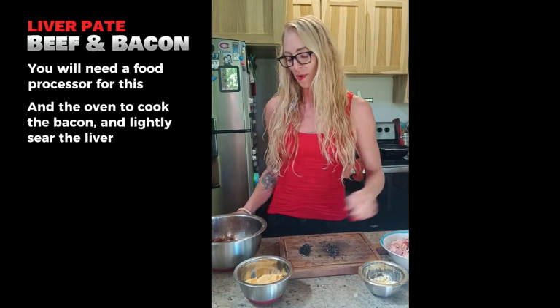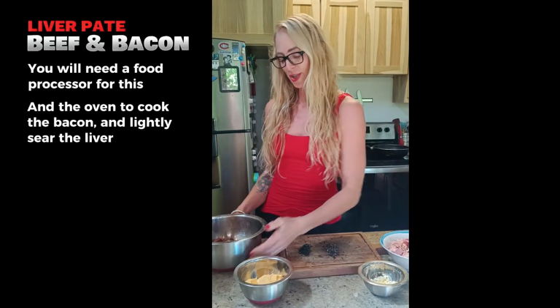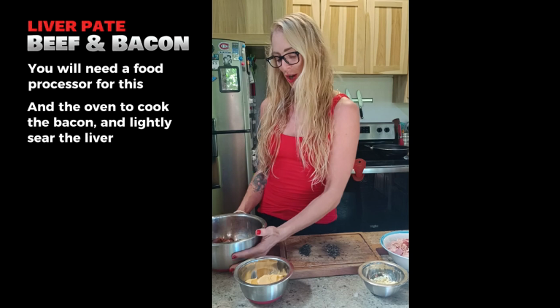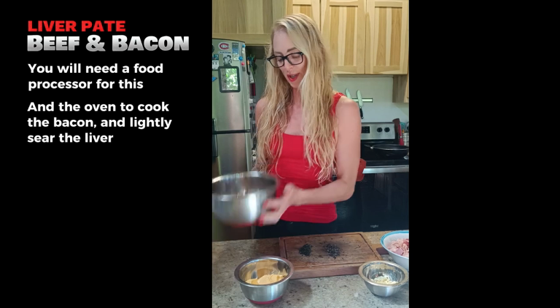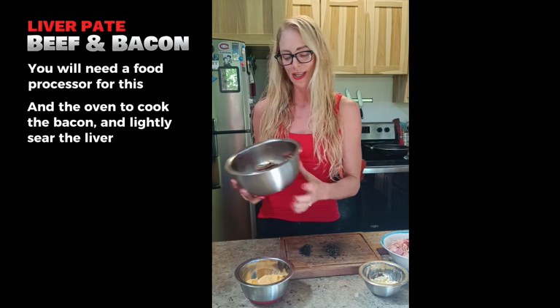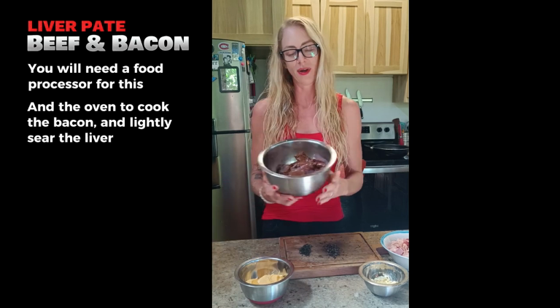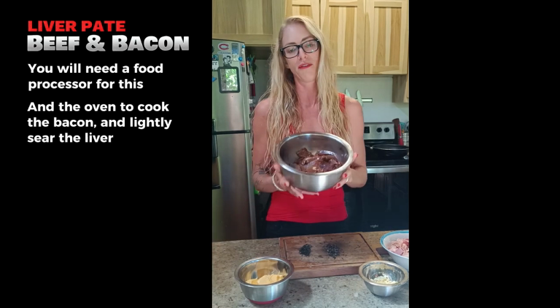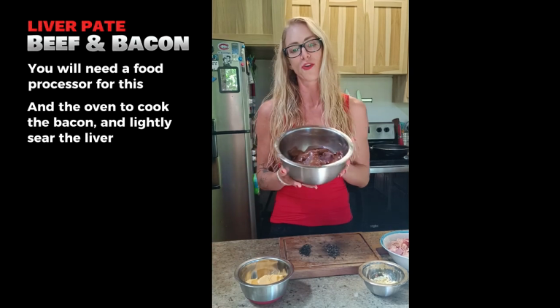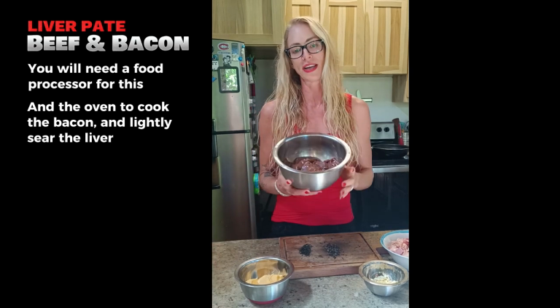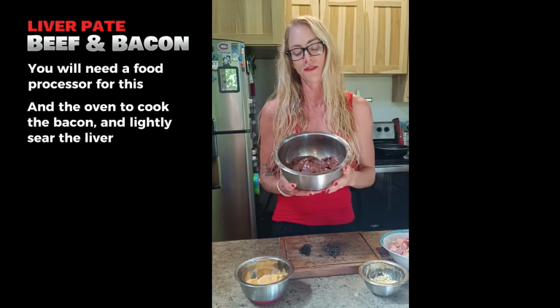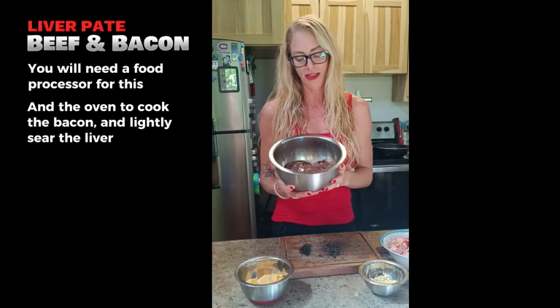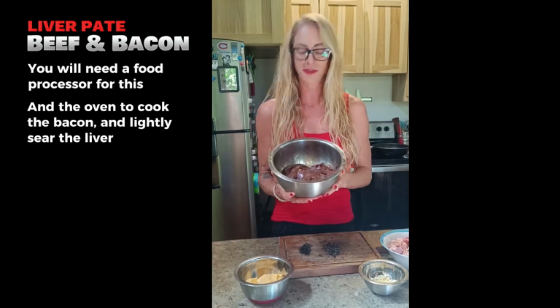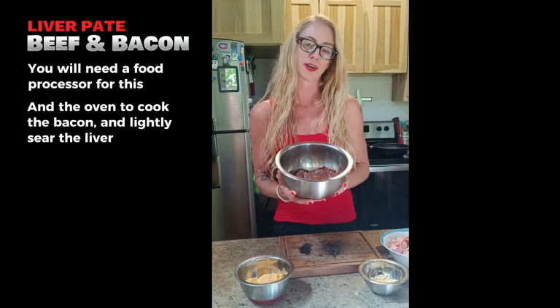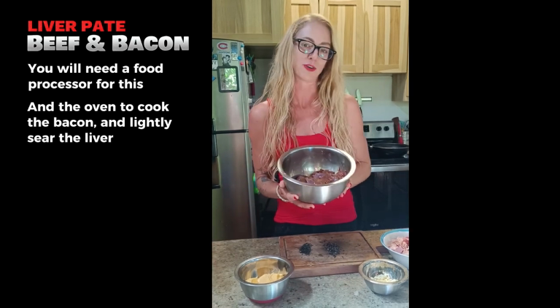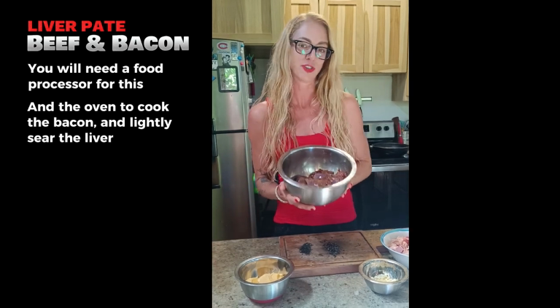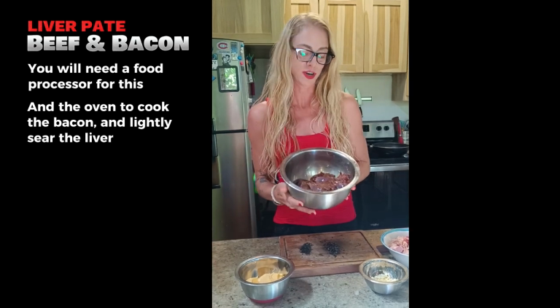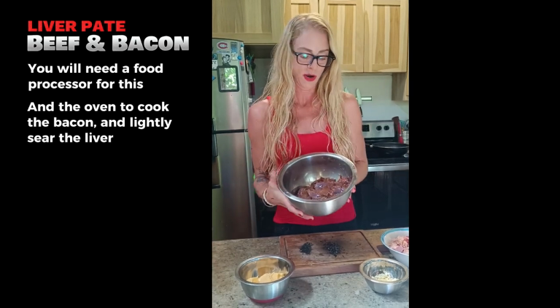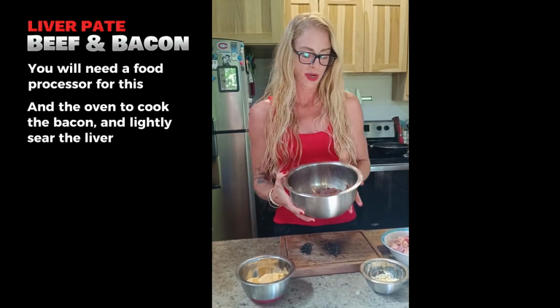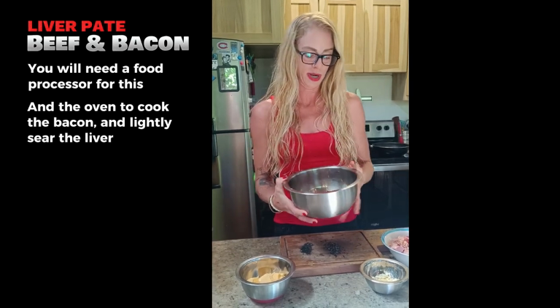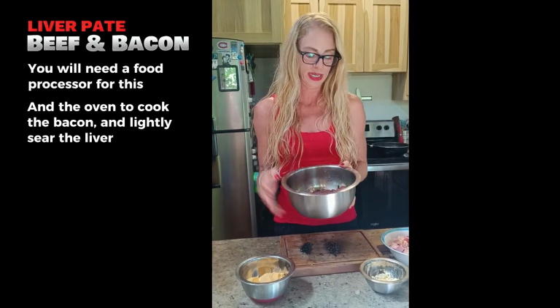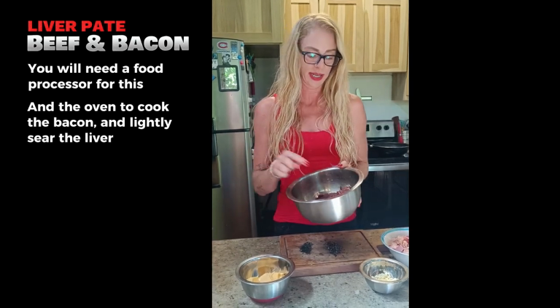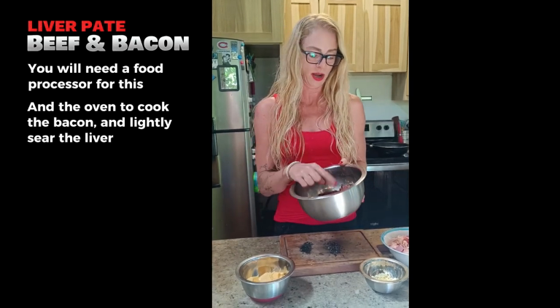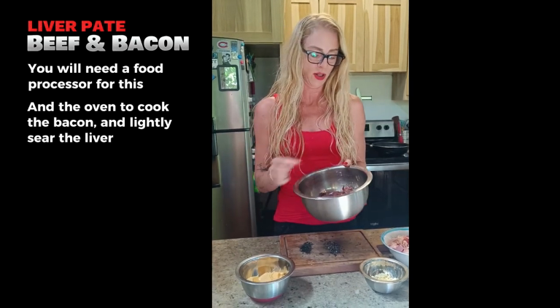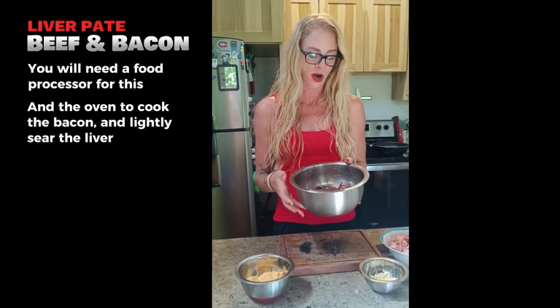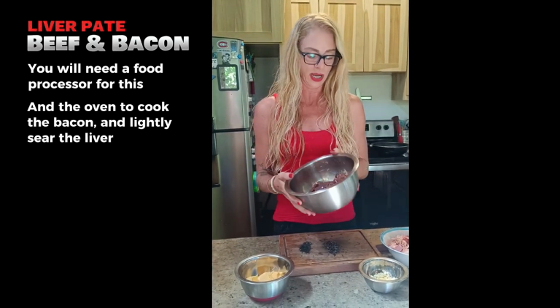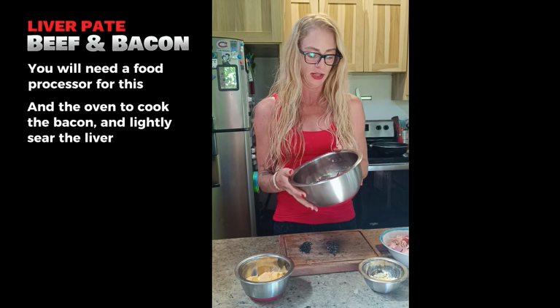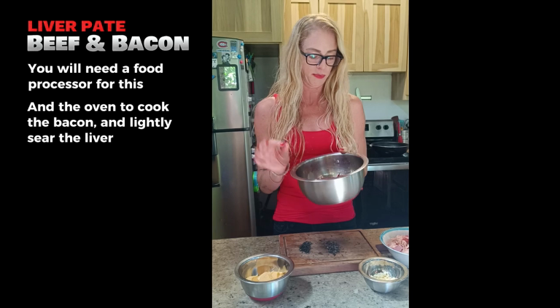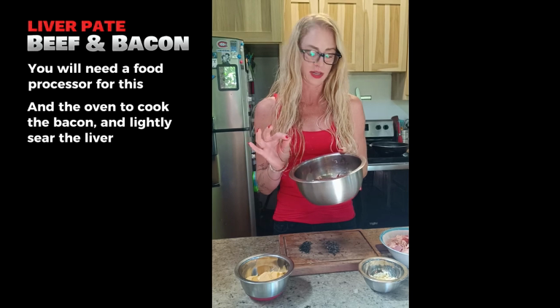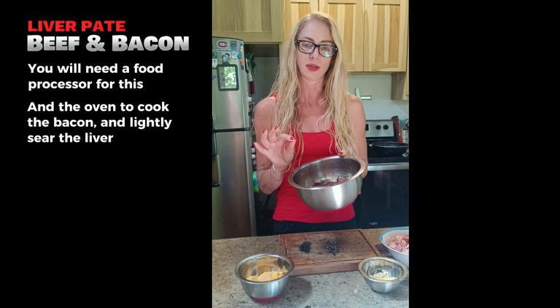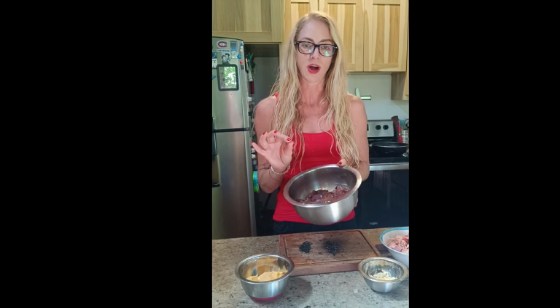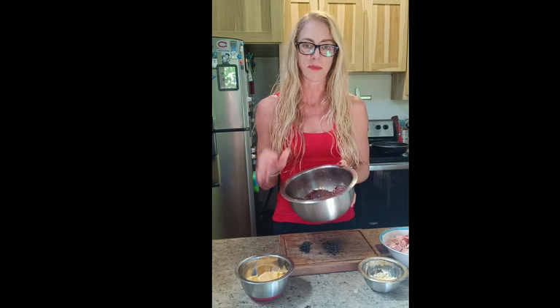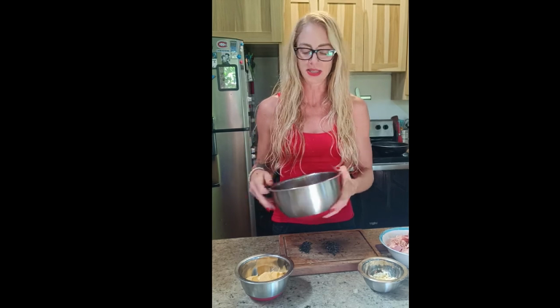We're going to start off with a kilo of grass-fed liver from our local butcher. We went in and cut it all apart and picked out the little hard bits.